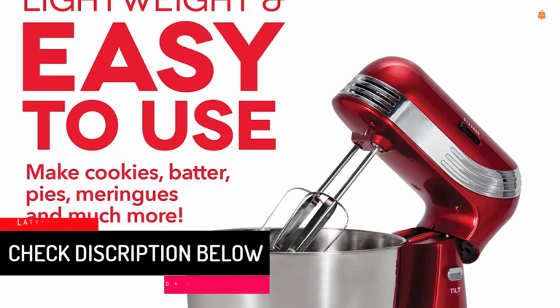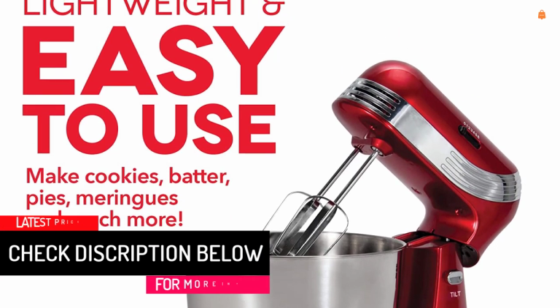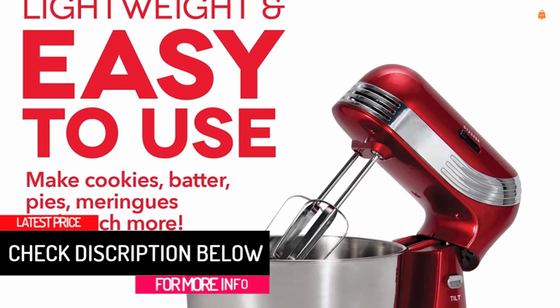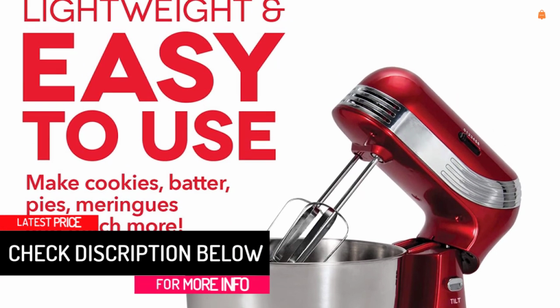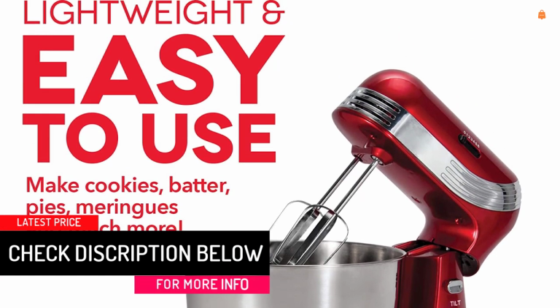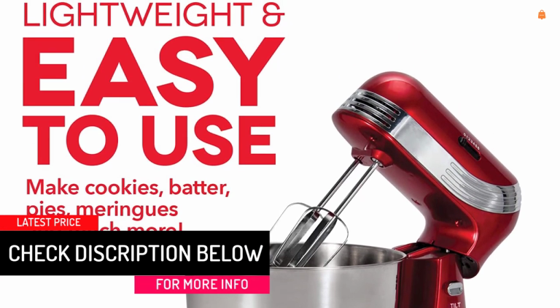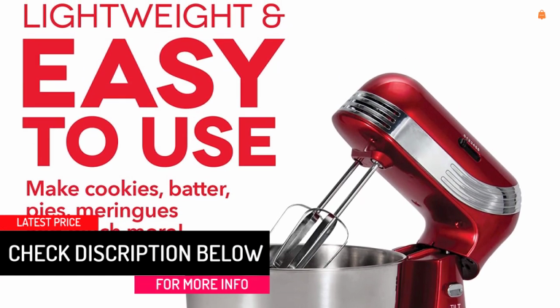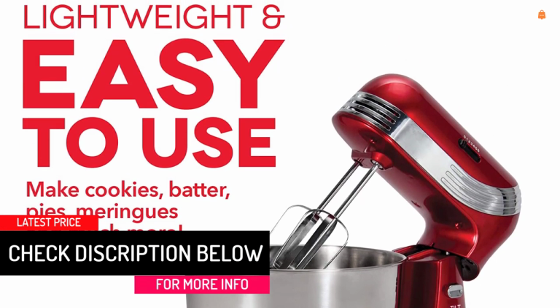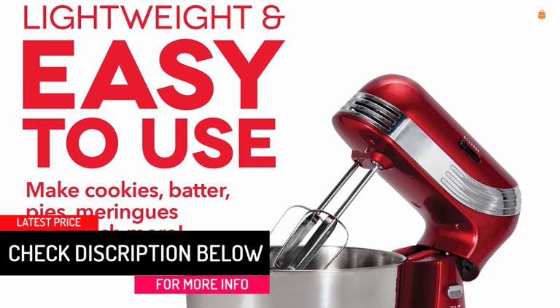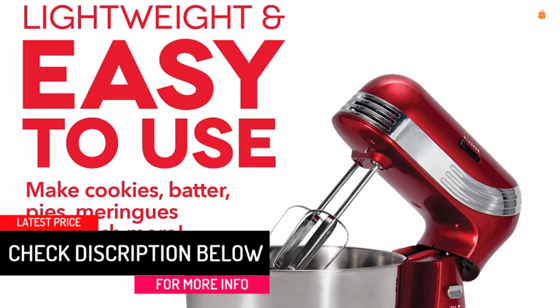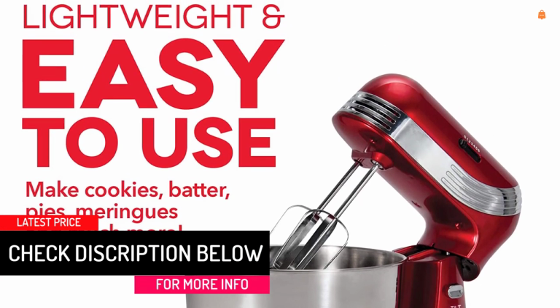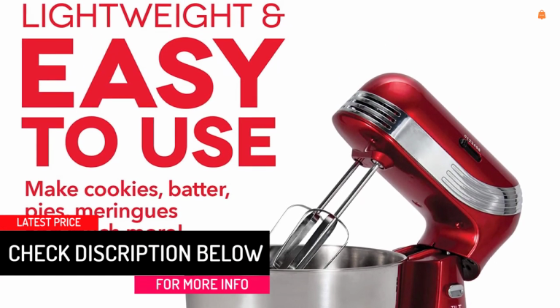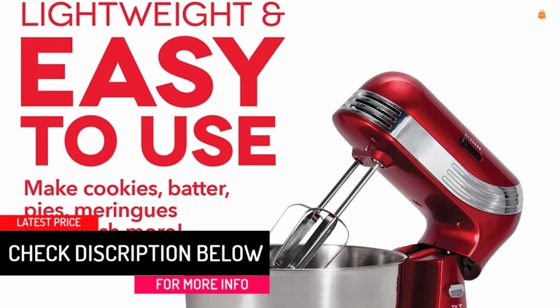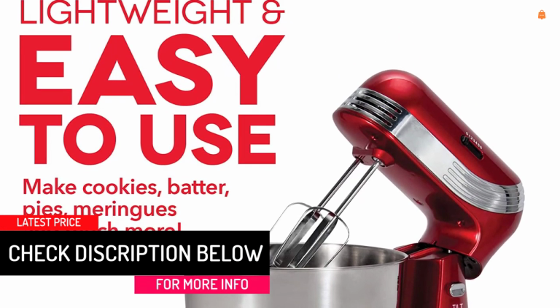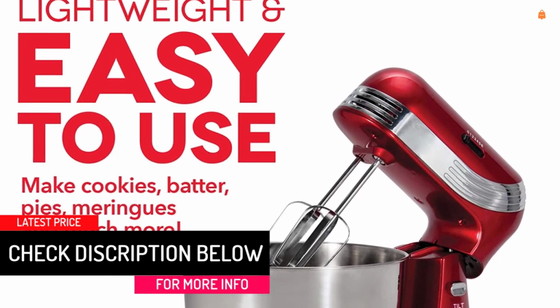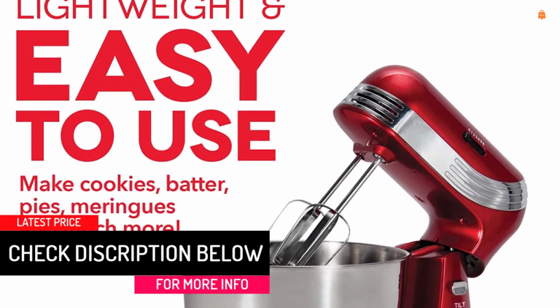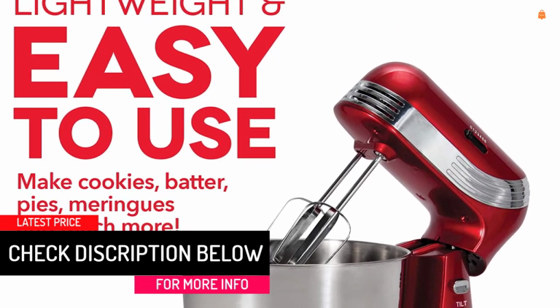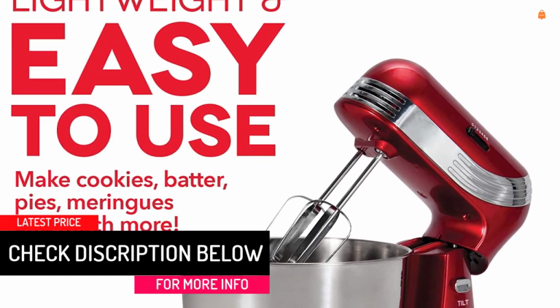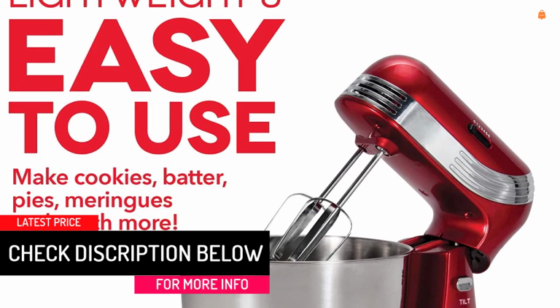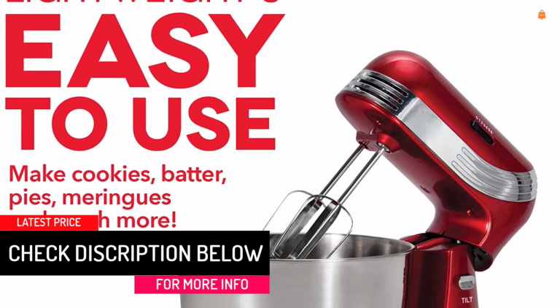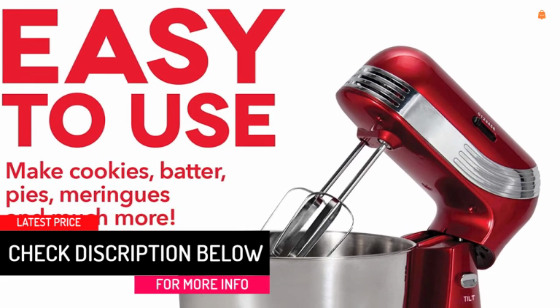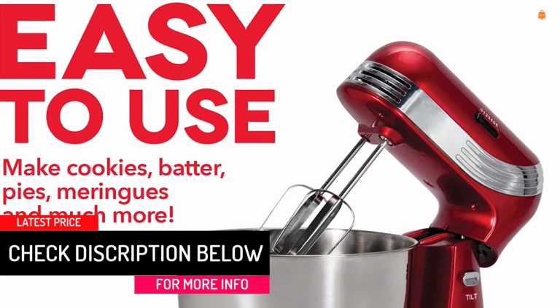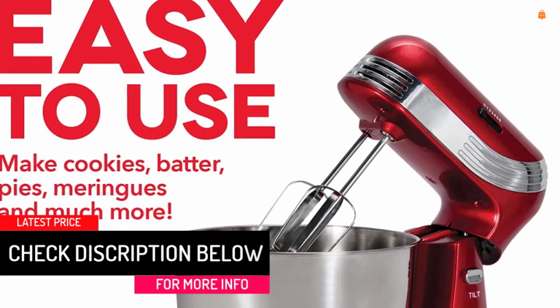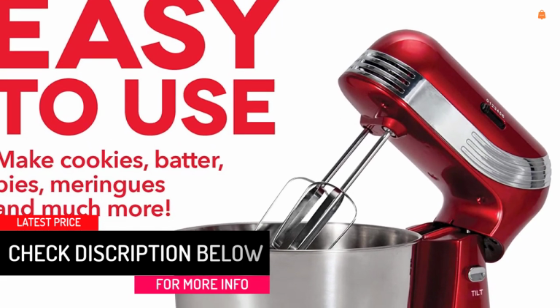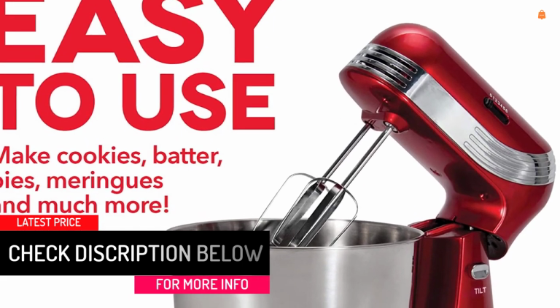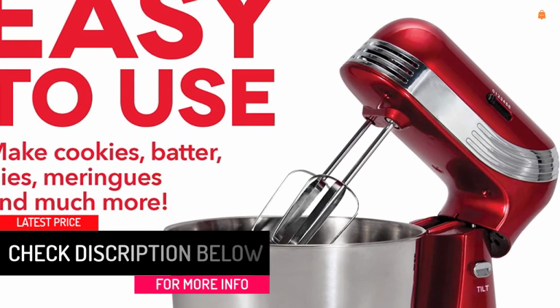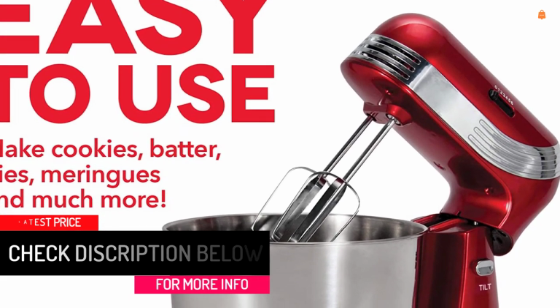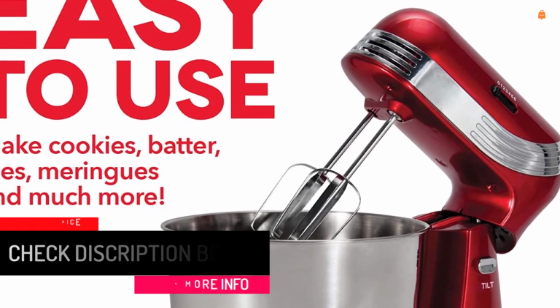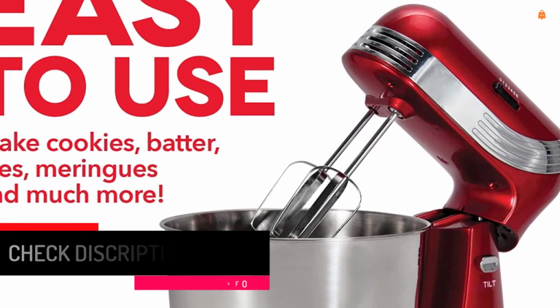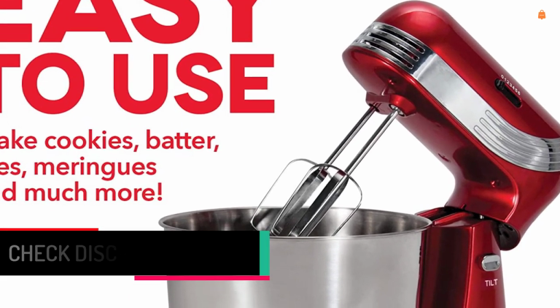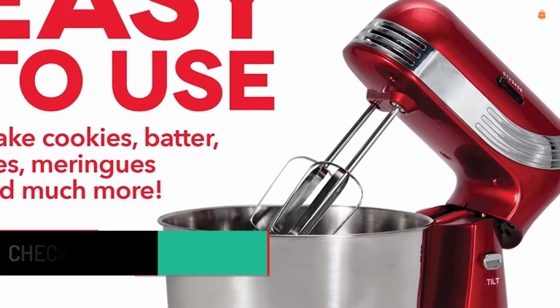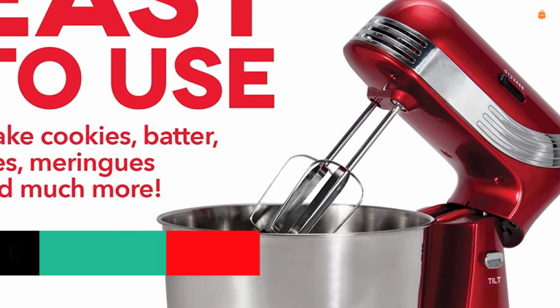Dash's pastel-colored kitchen stand mixer is suitable for making baked goods, creamy dressings, frosting, meringue, and more.